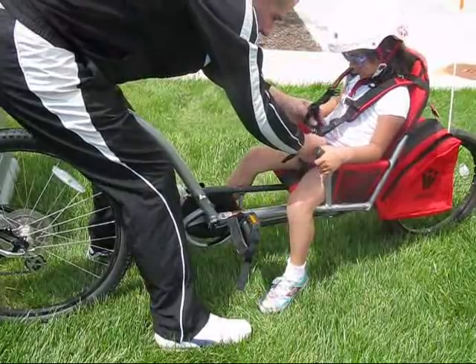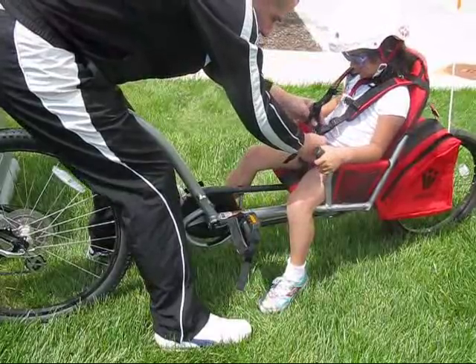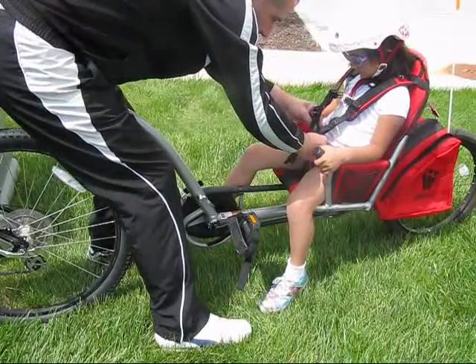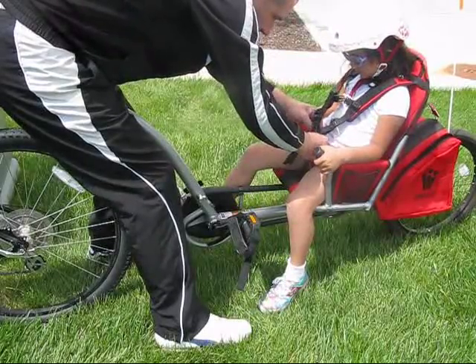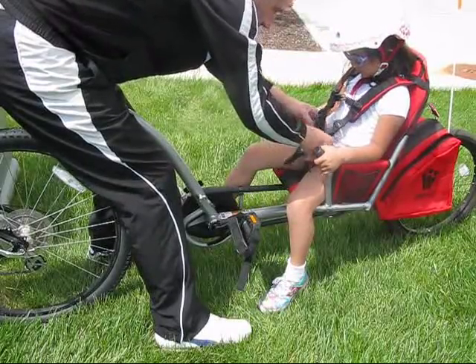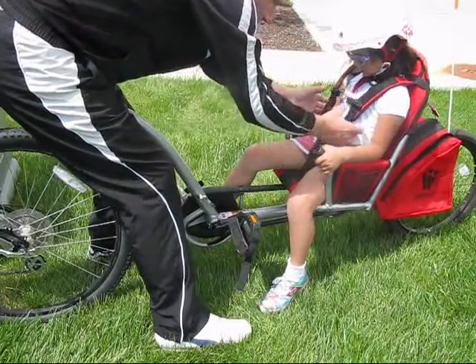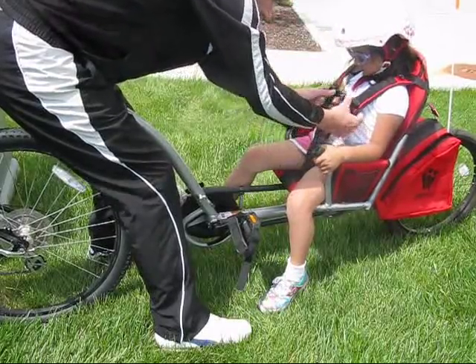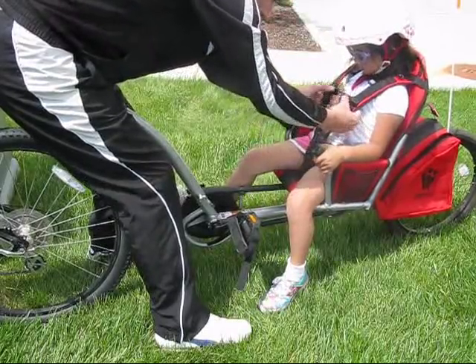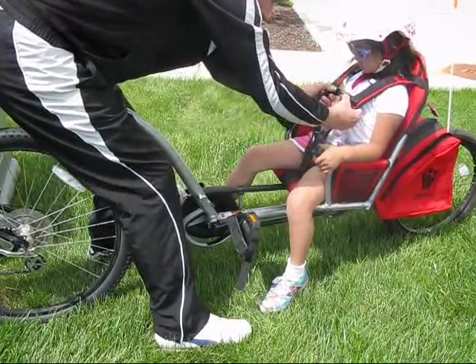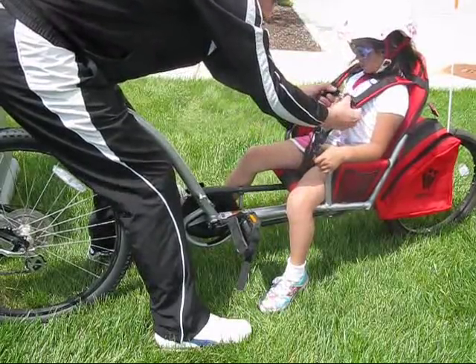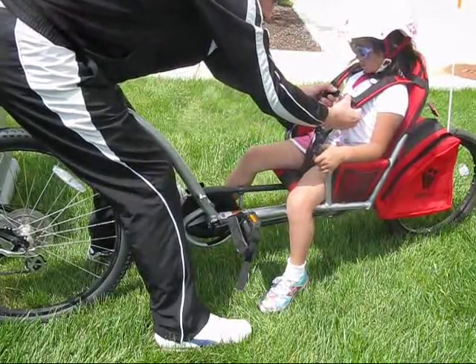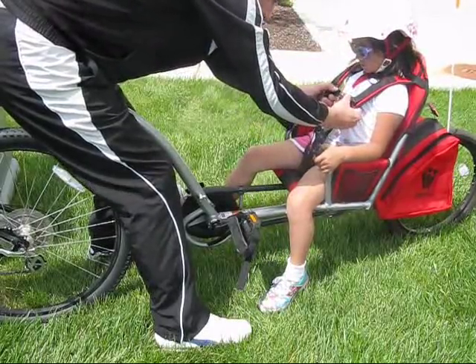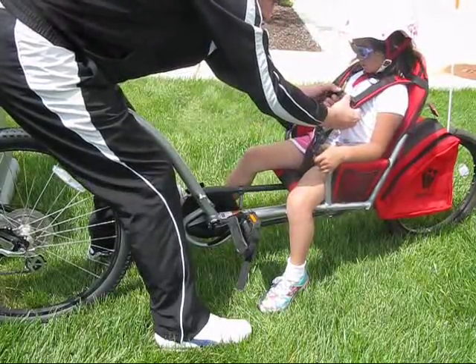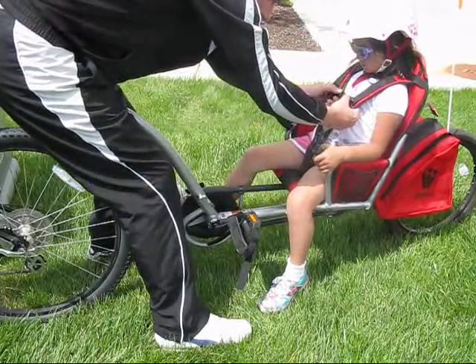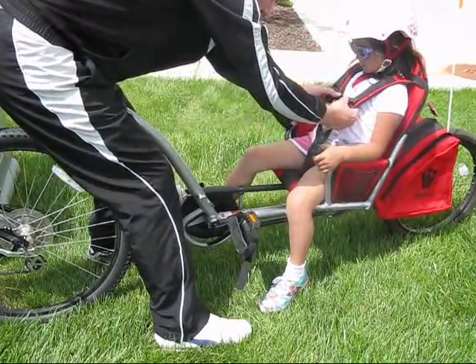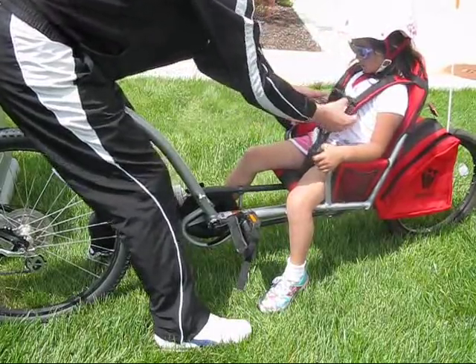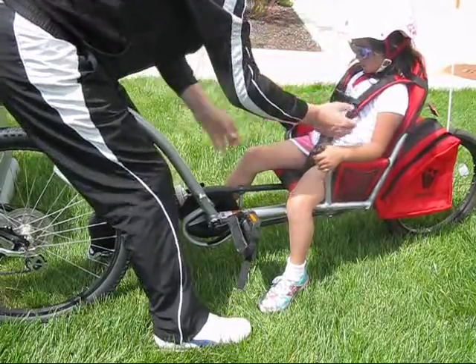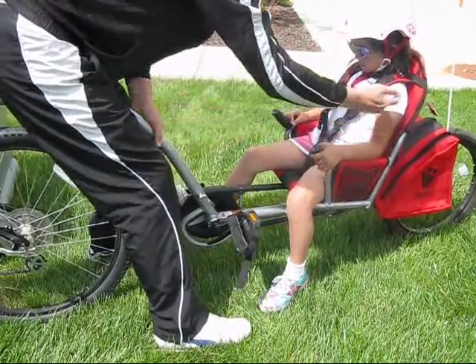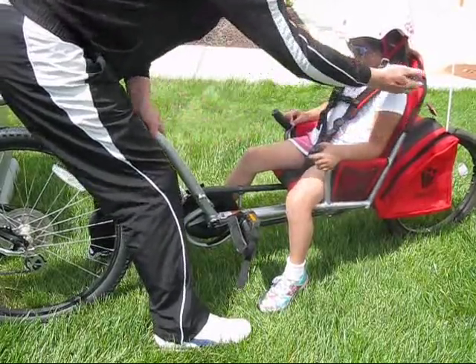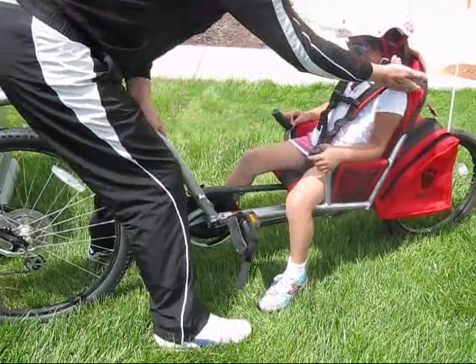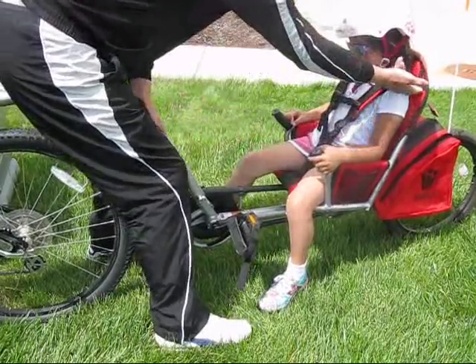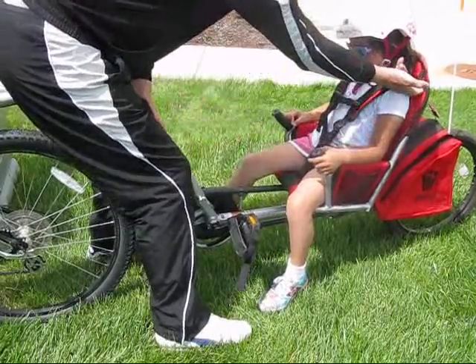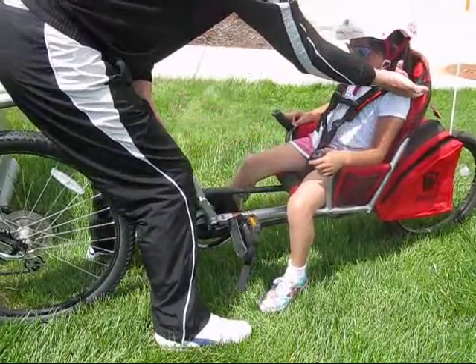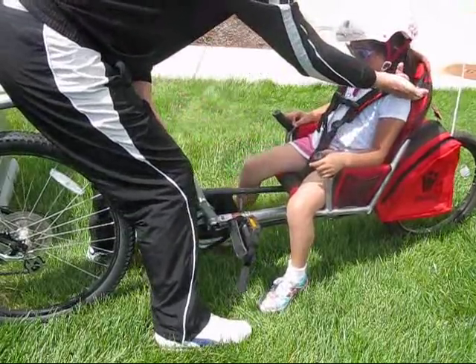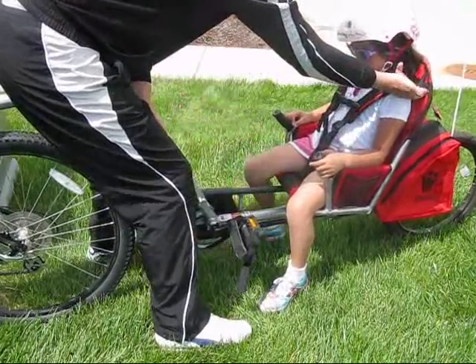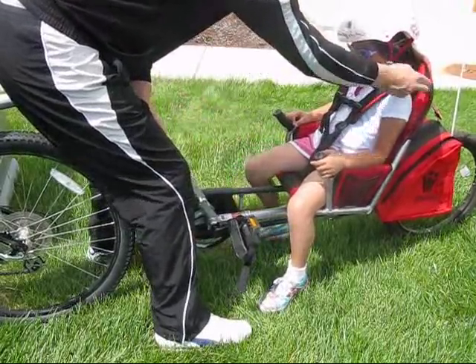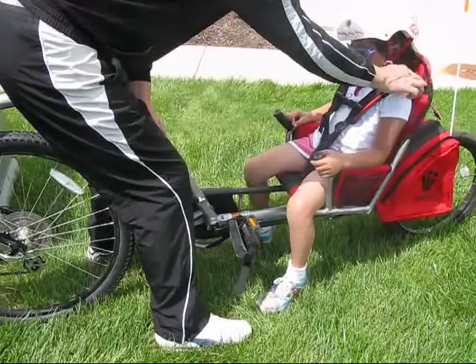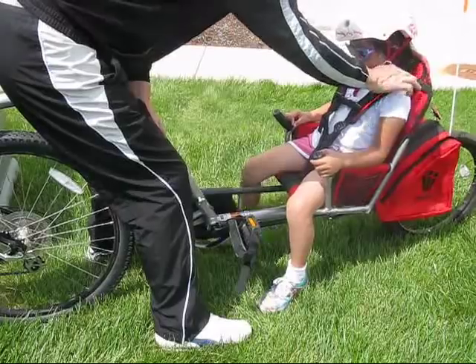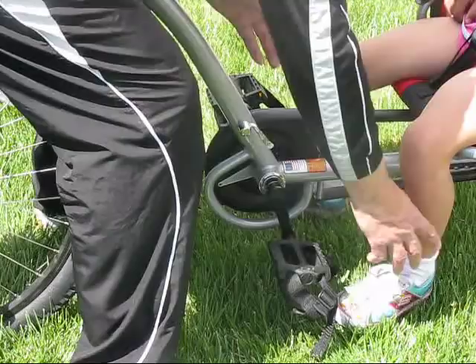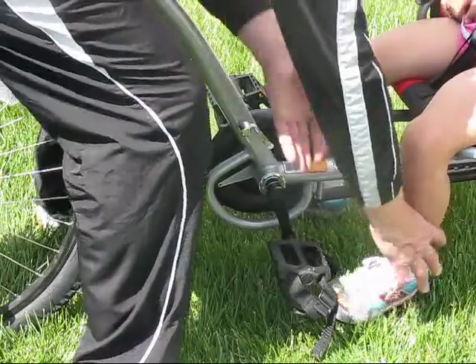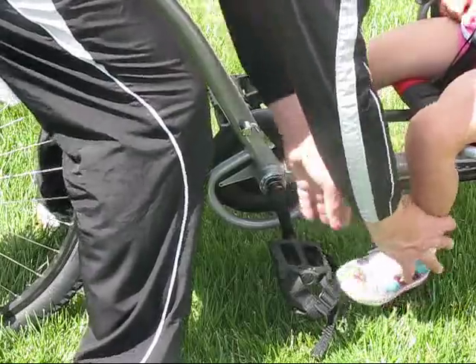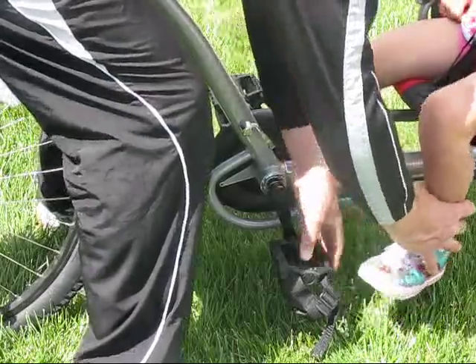Adjust the harness as needed. As your child grows taller, you can feed the seat belt through these loops.